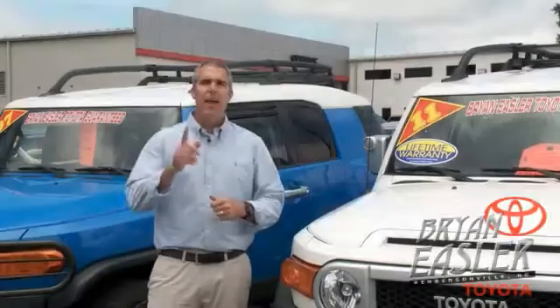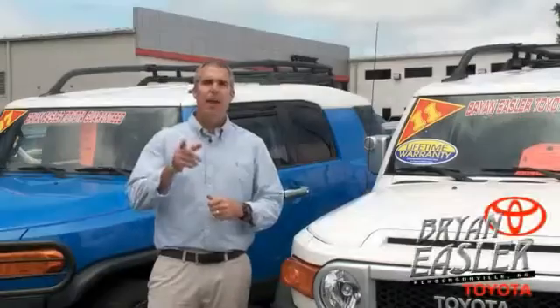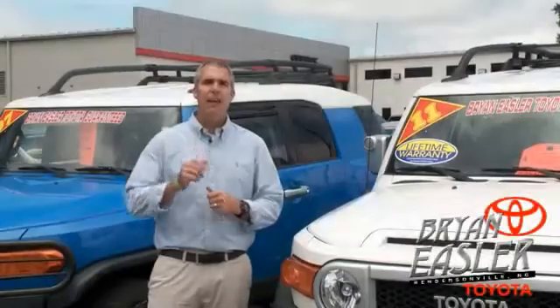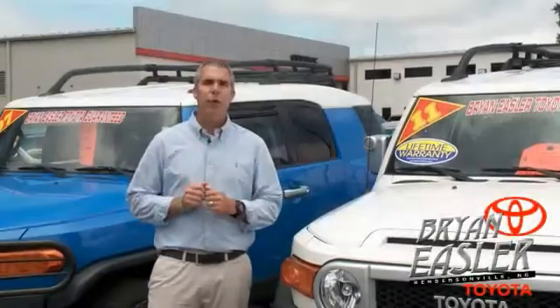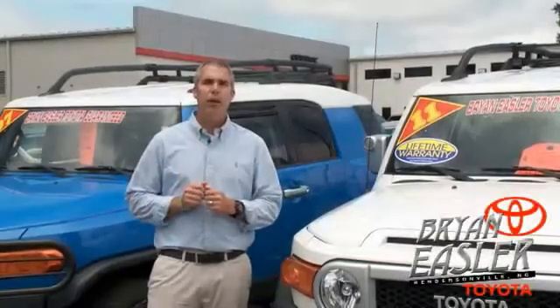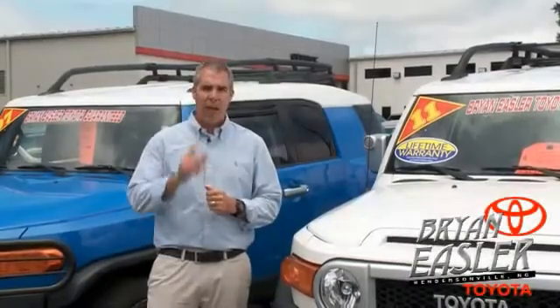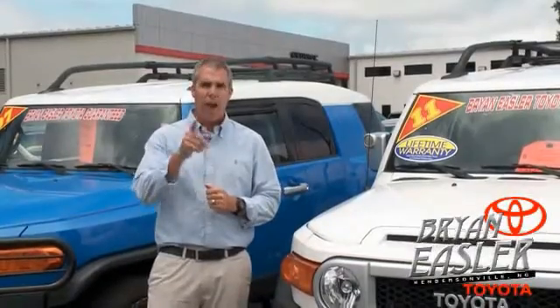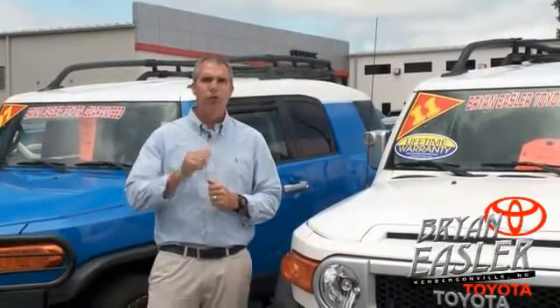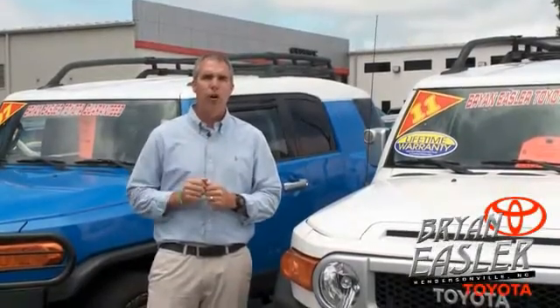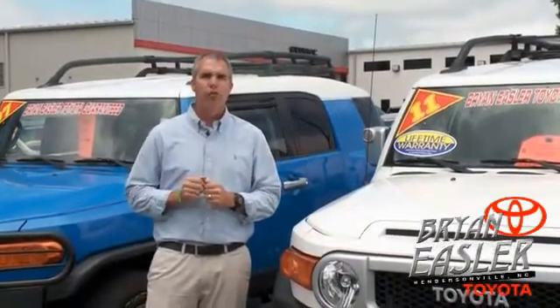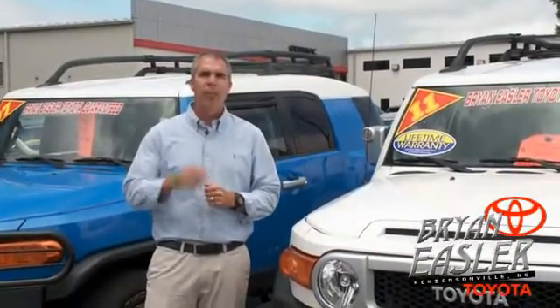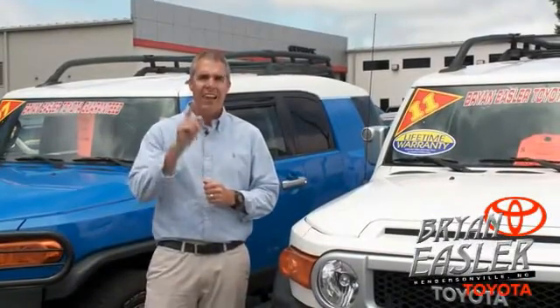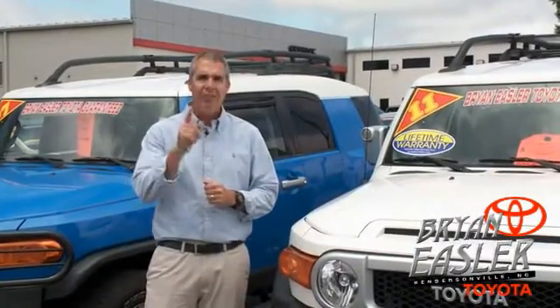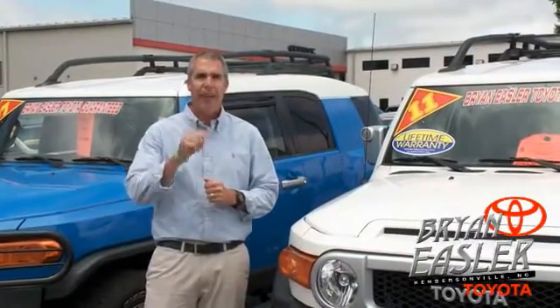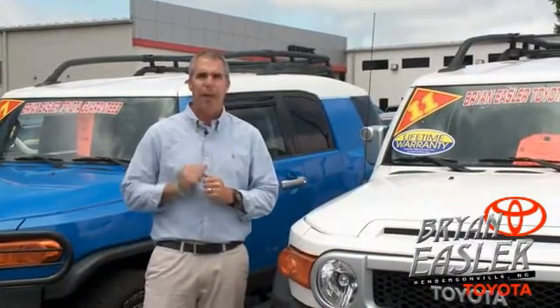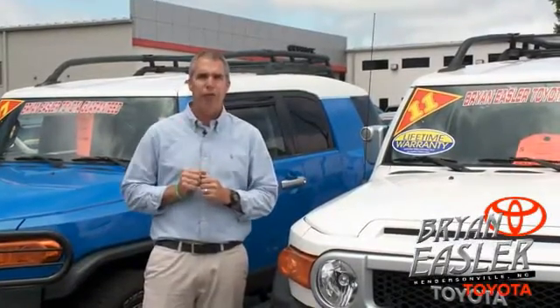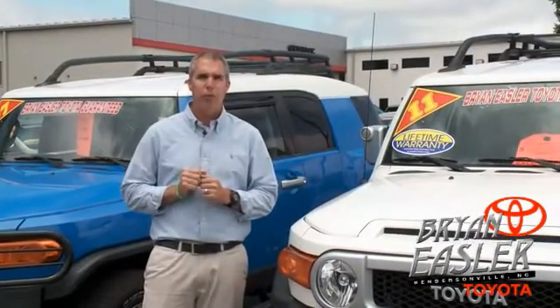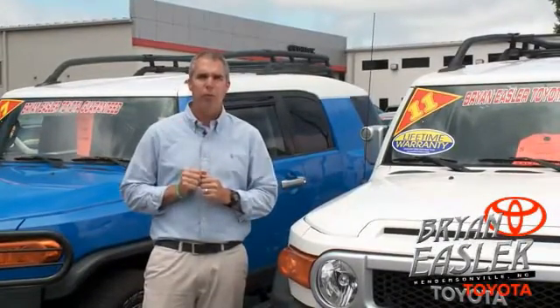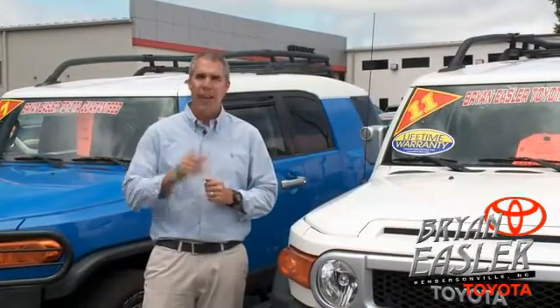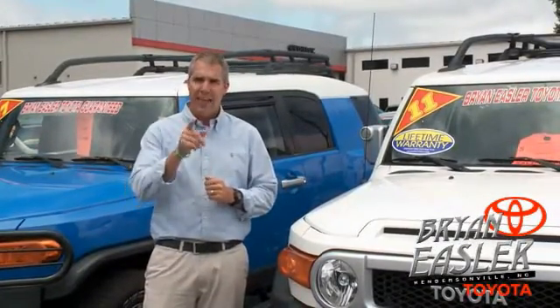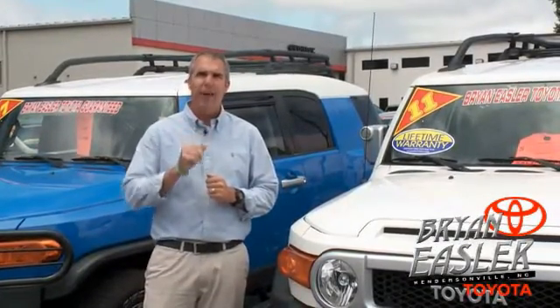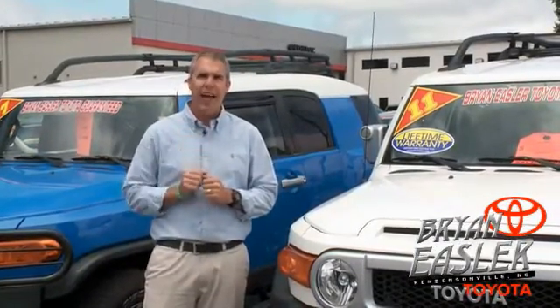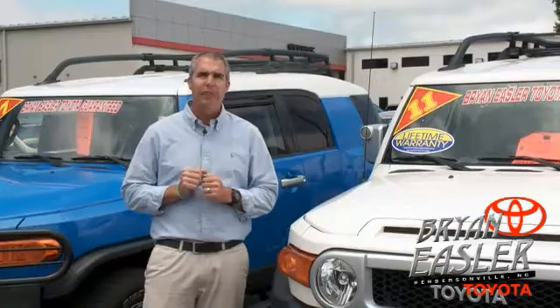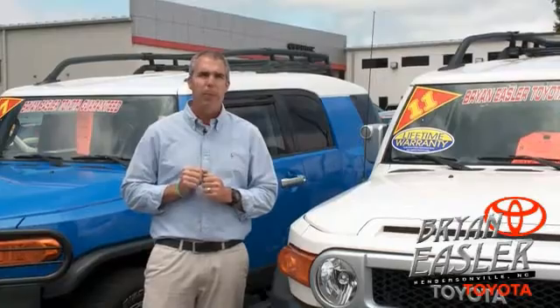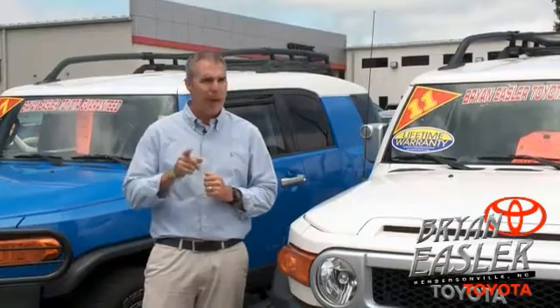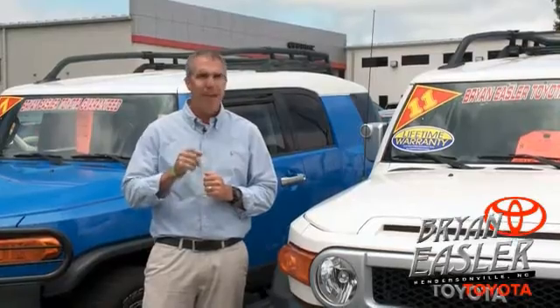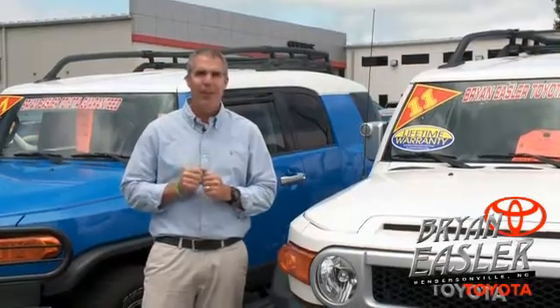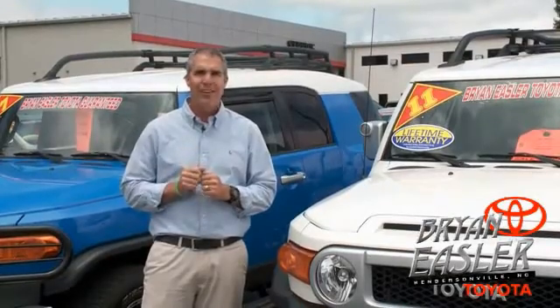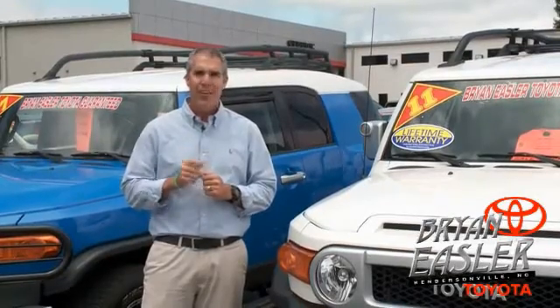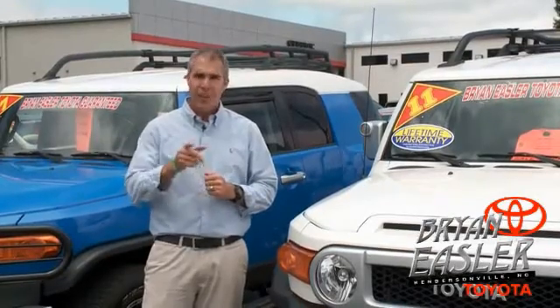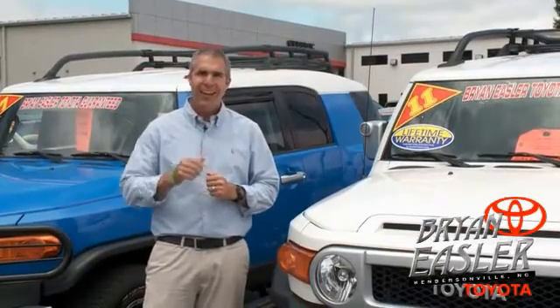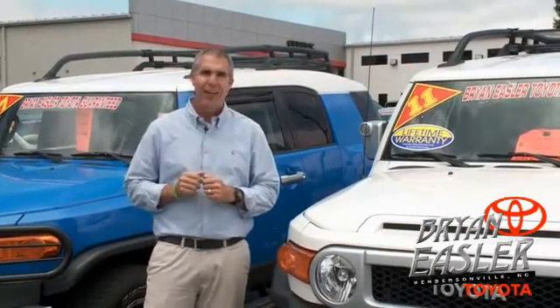At Bryony's Toyota, our used cars come with a lifetime powertrain warranty and a five-day buyback guarantee. Check it out.